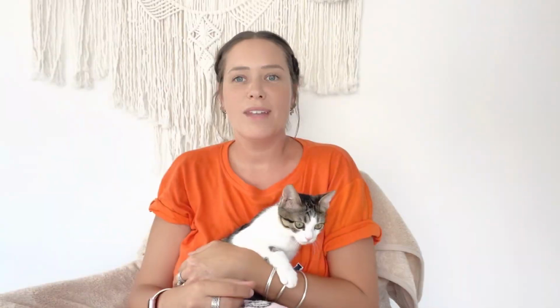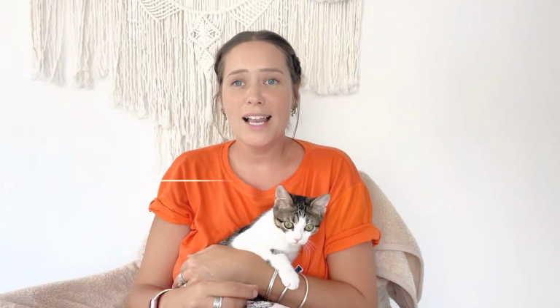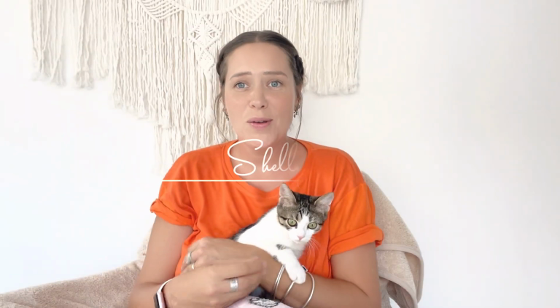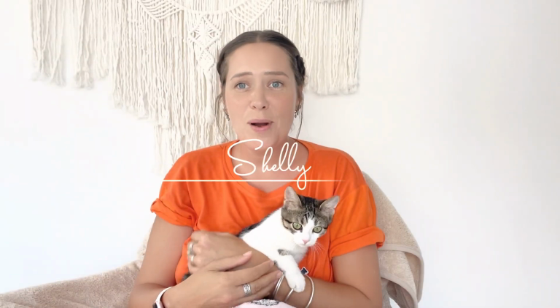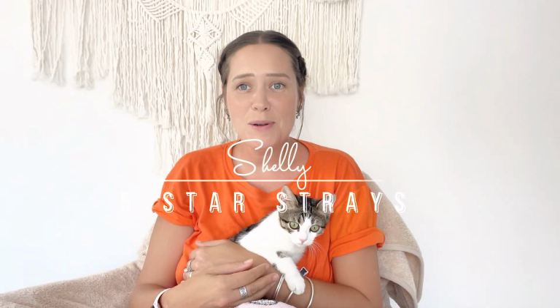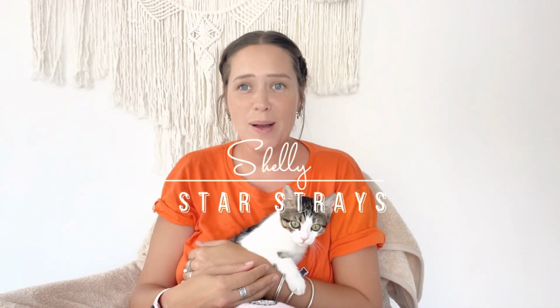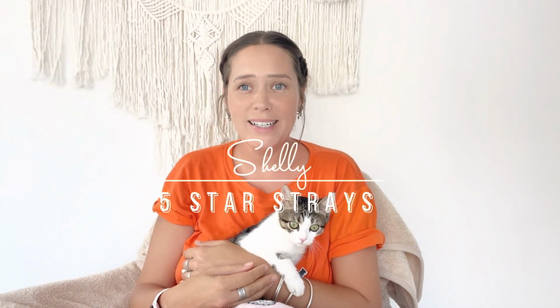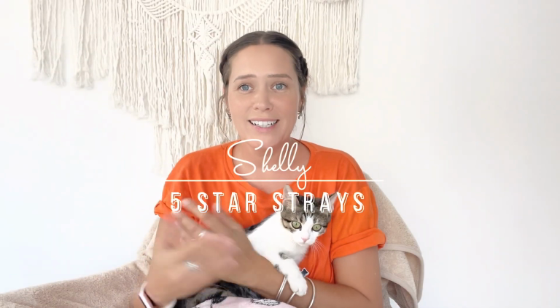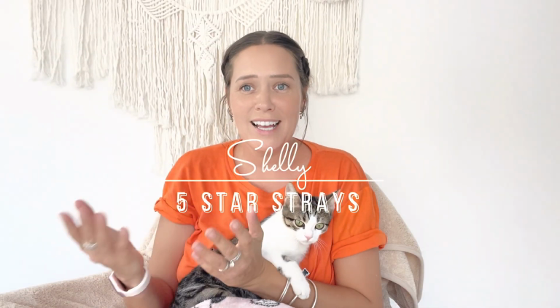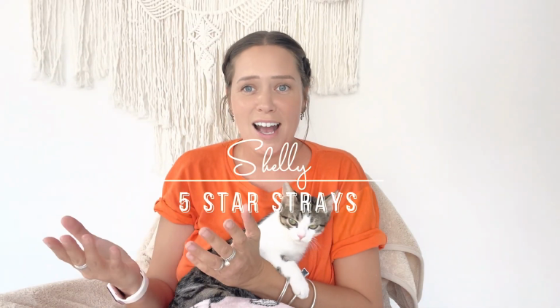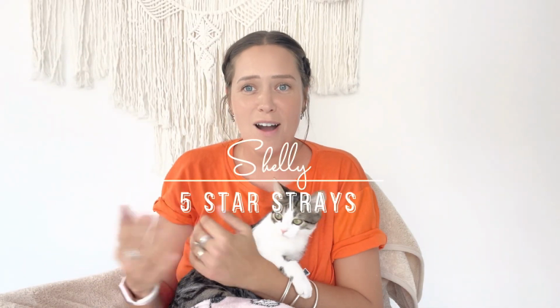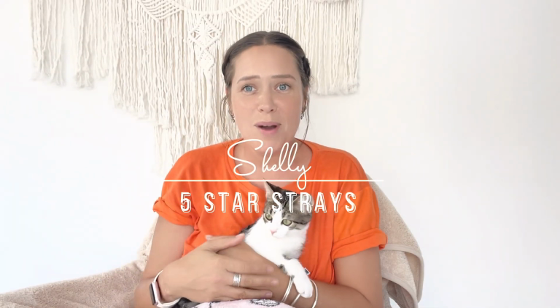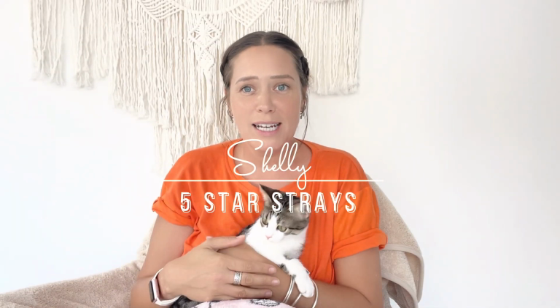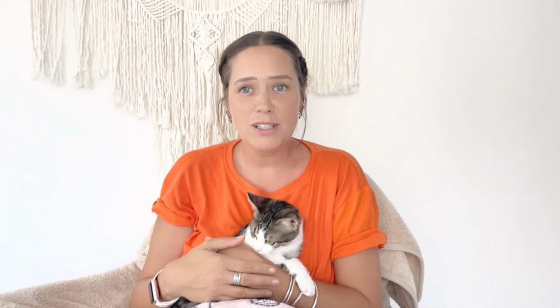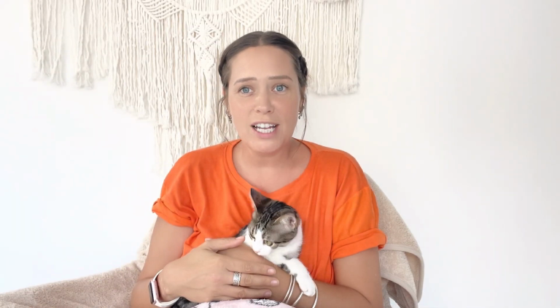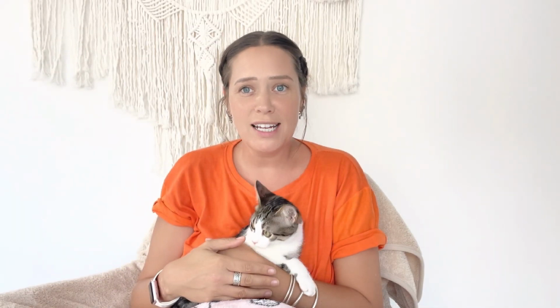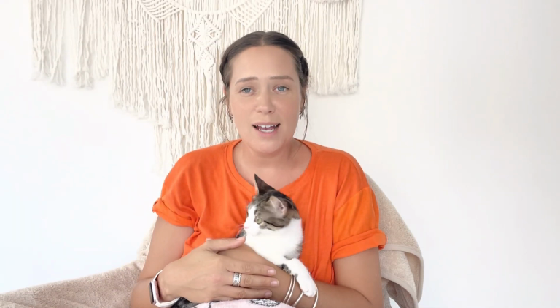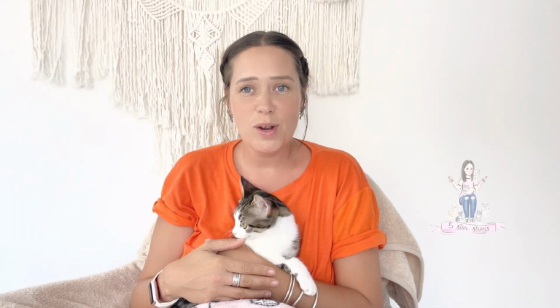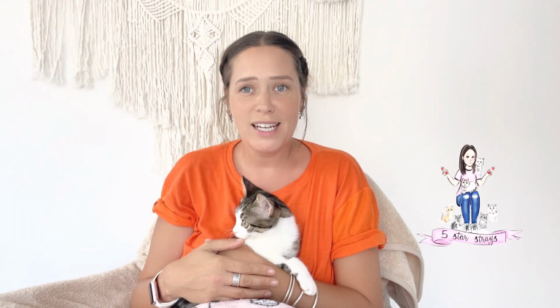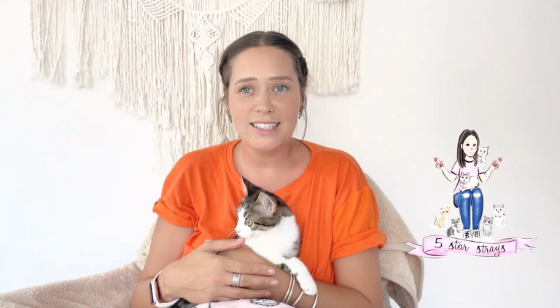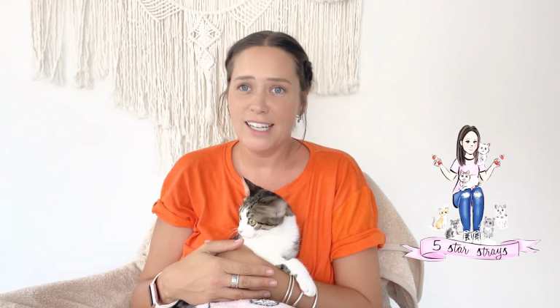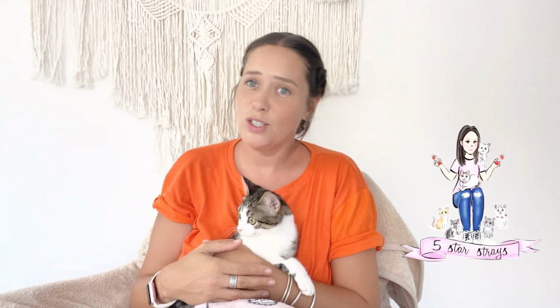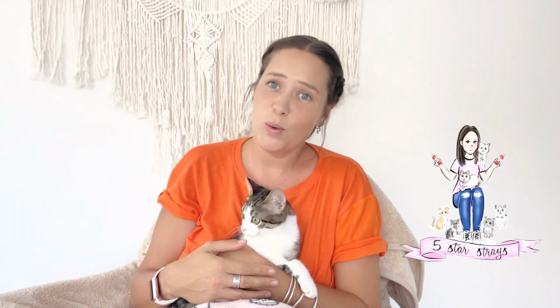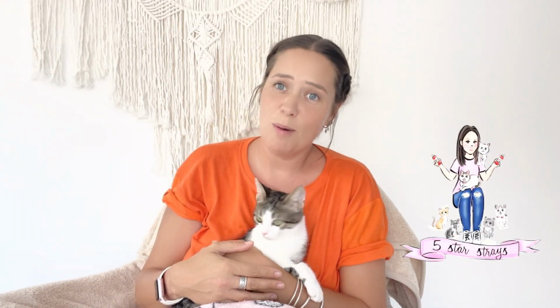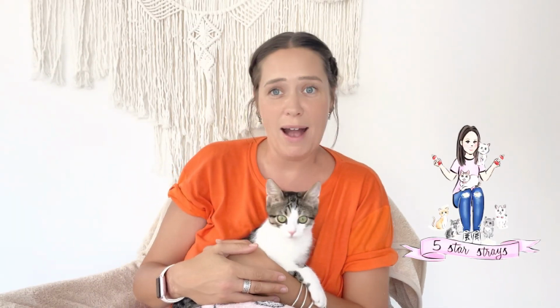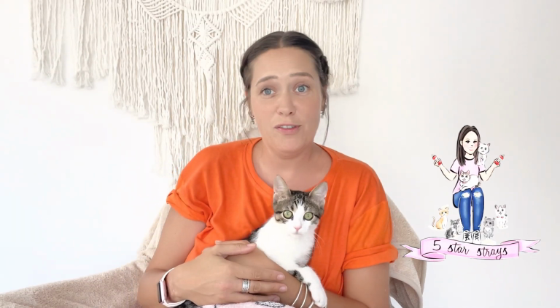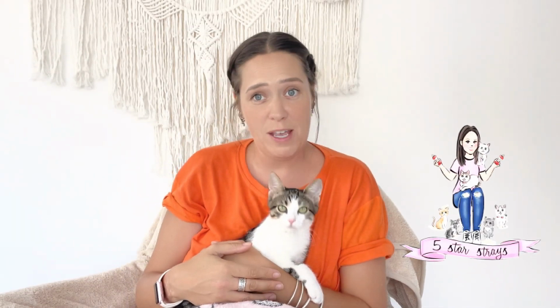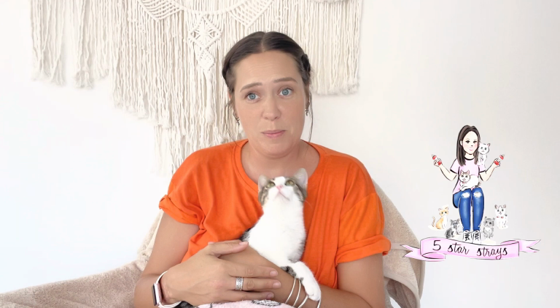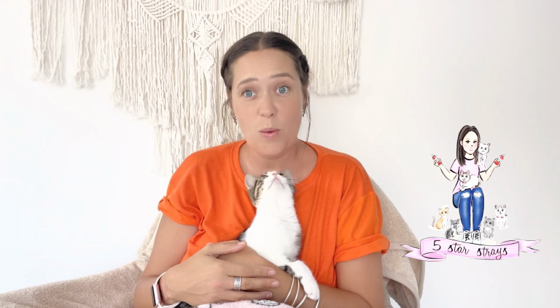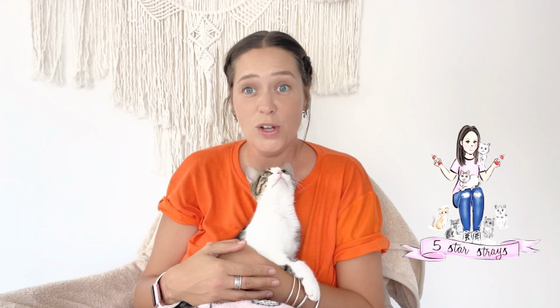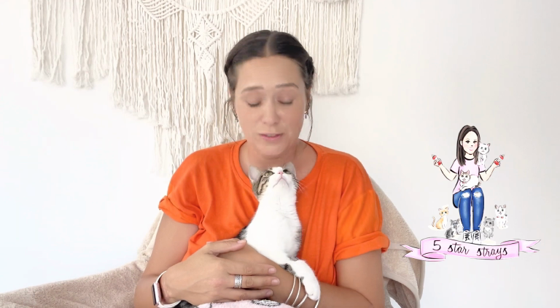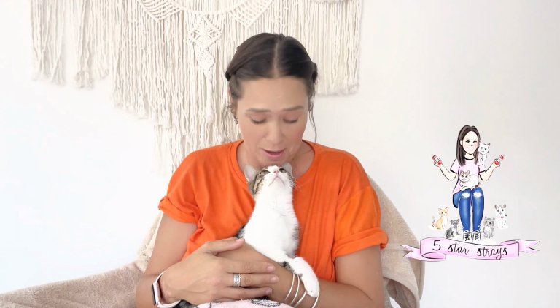Hello, welcome back. My name is Shelly and we're here today to talk about FIP. What's FIP?